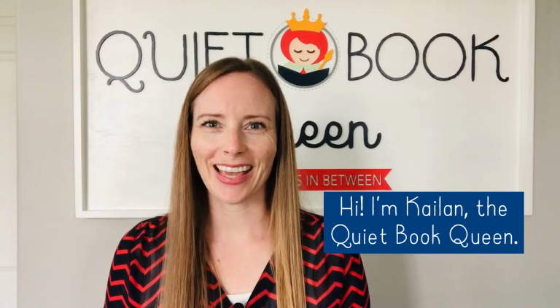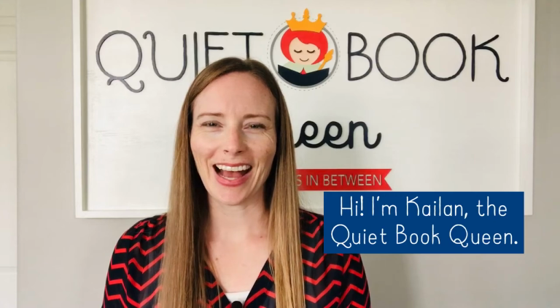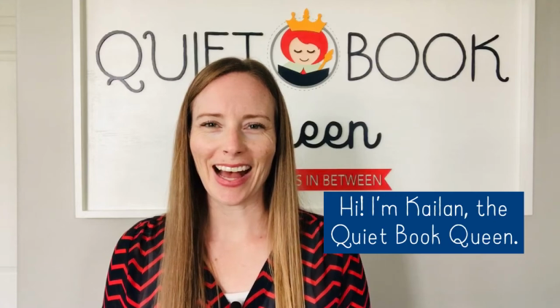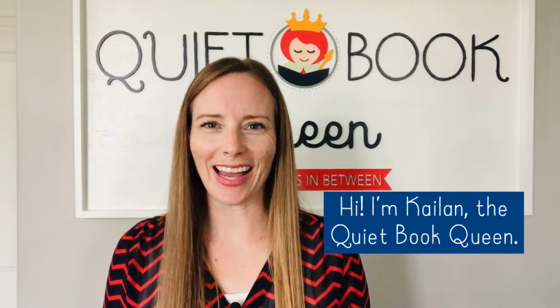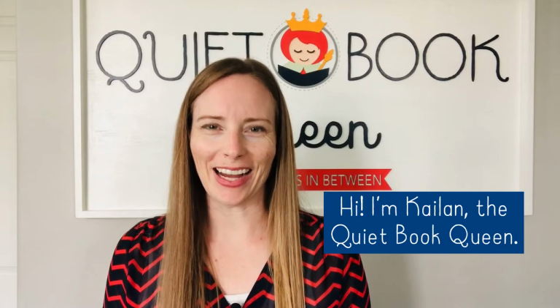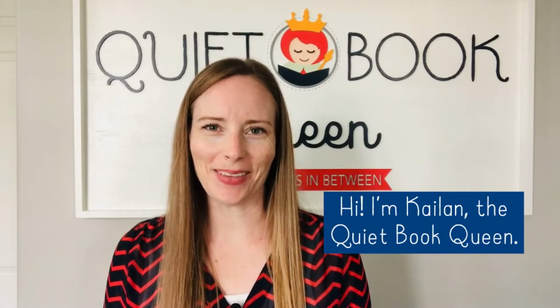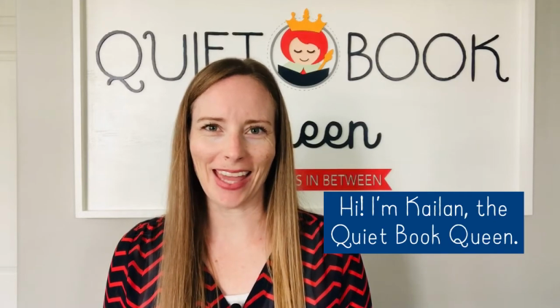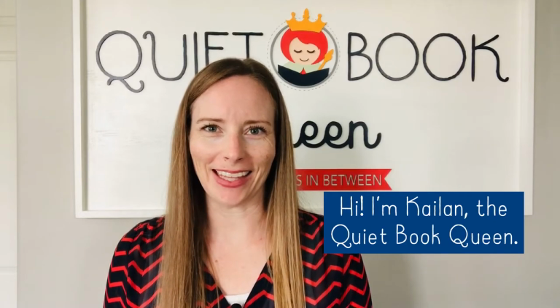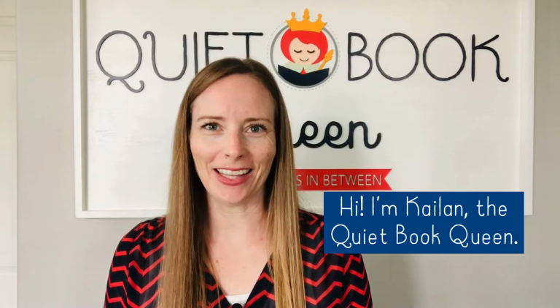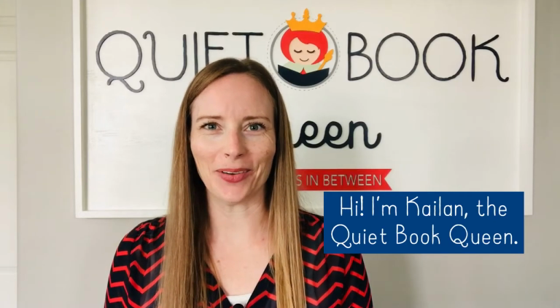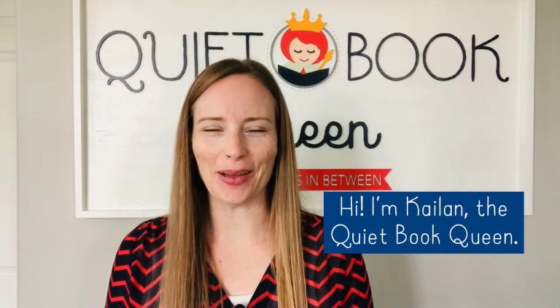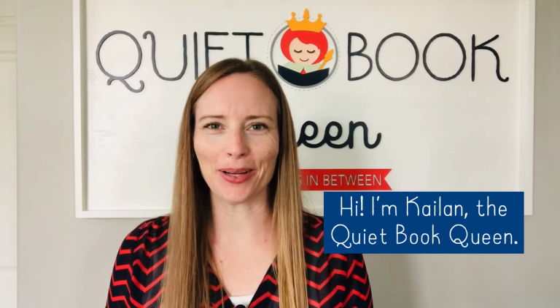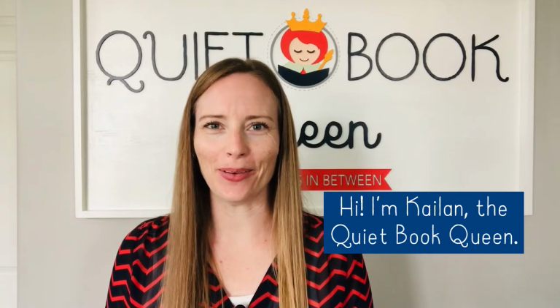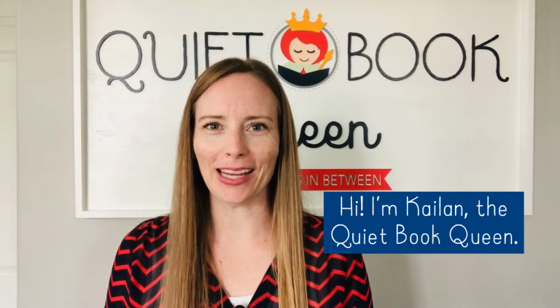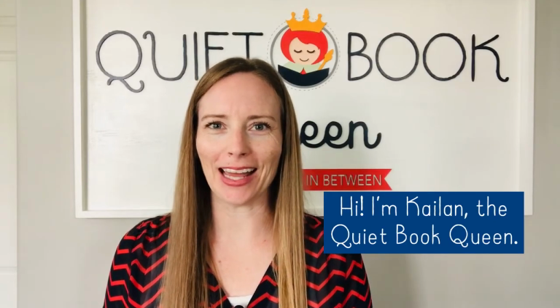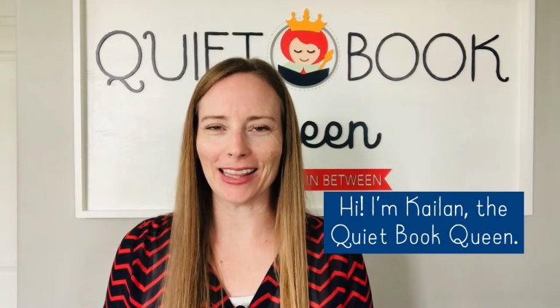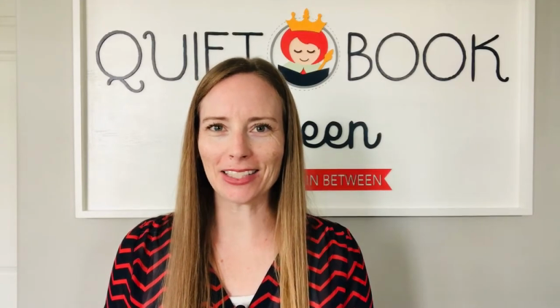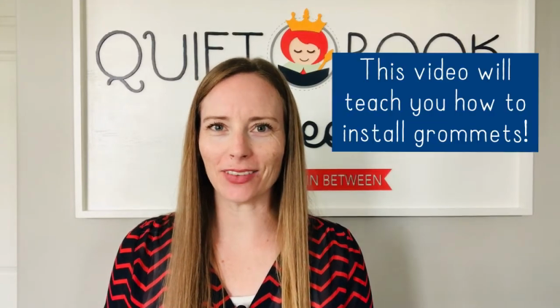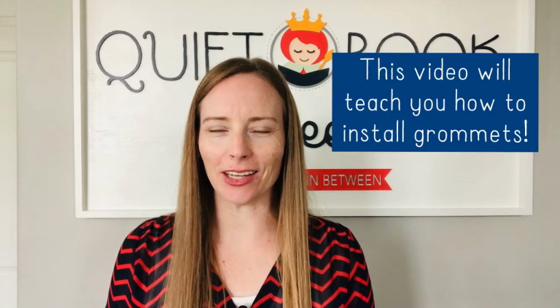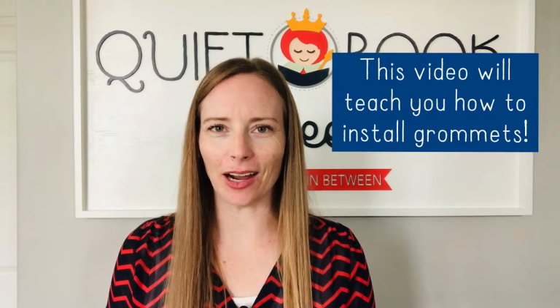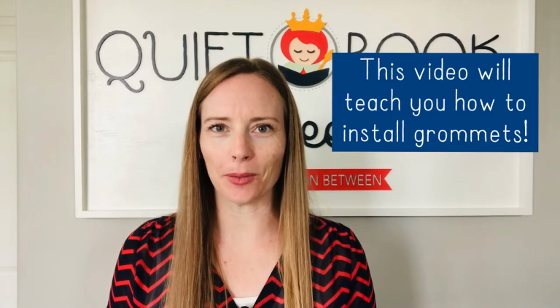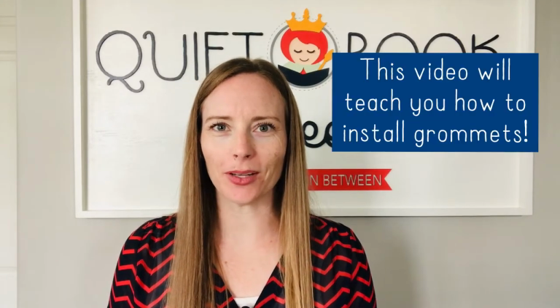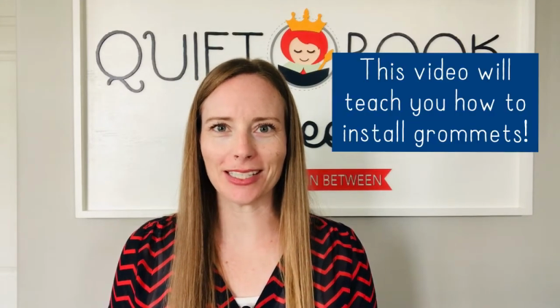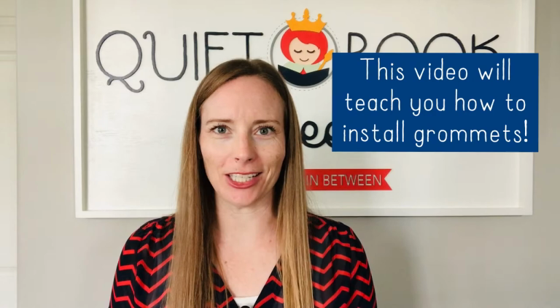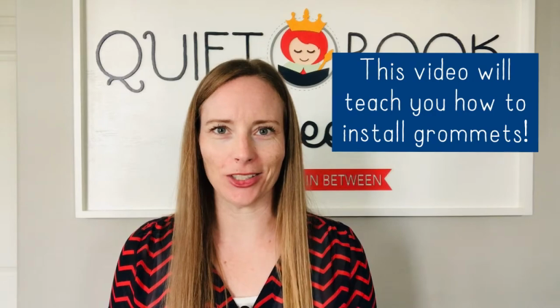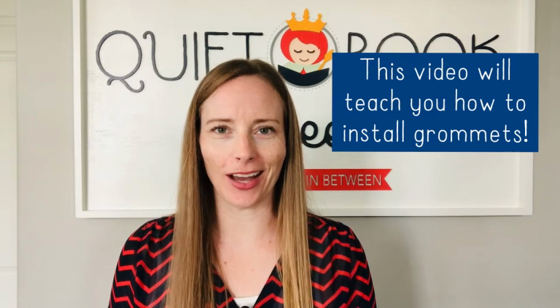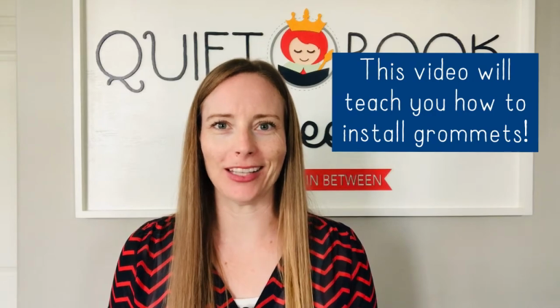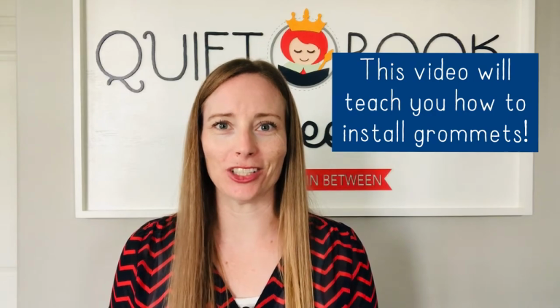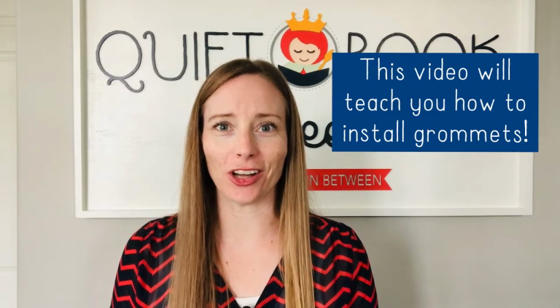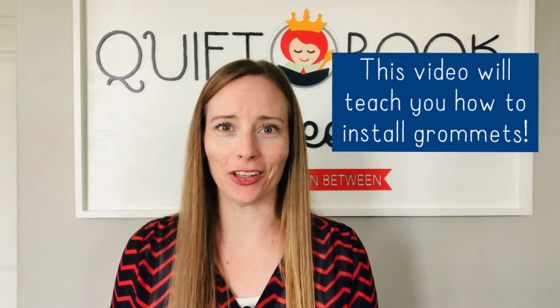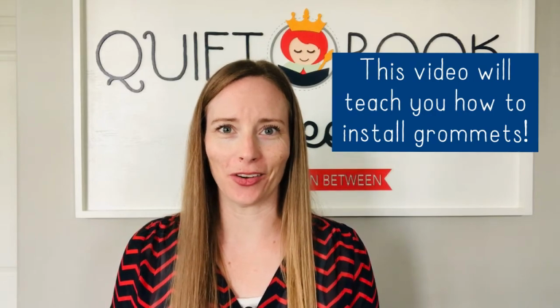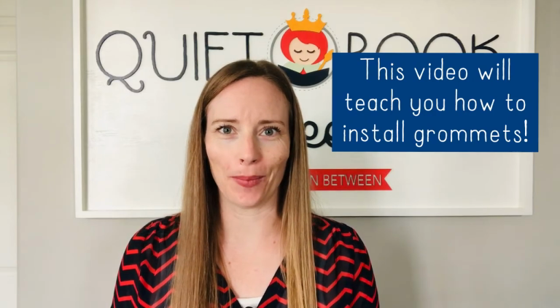Hi, I'm Kaylin, the Quiet Book Queen, and in this video I'm going to teach you how to install your grommets.